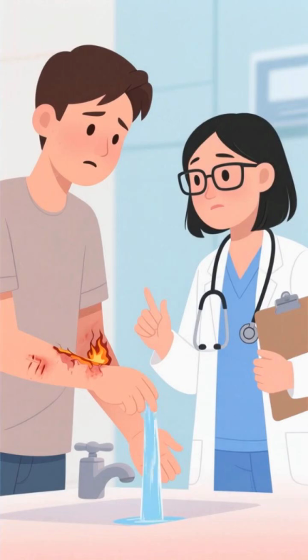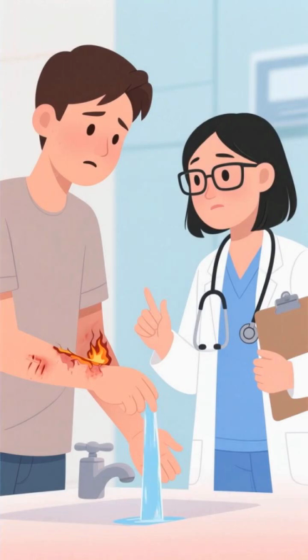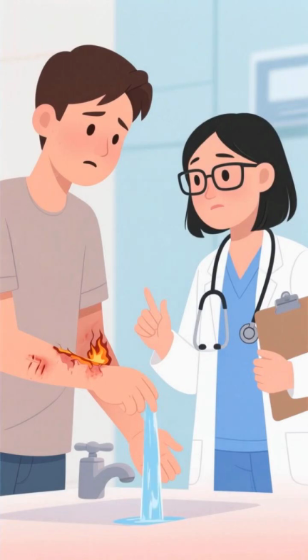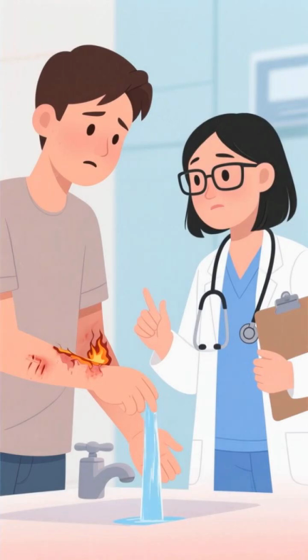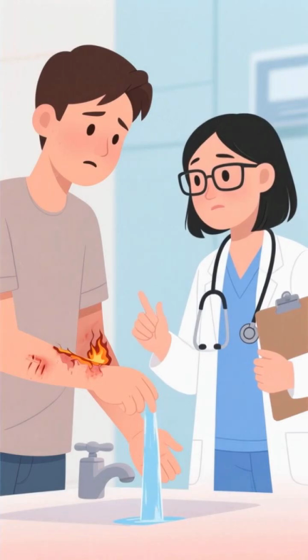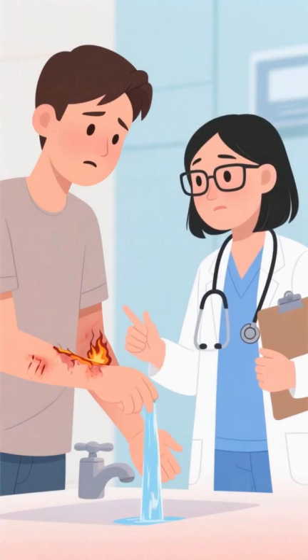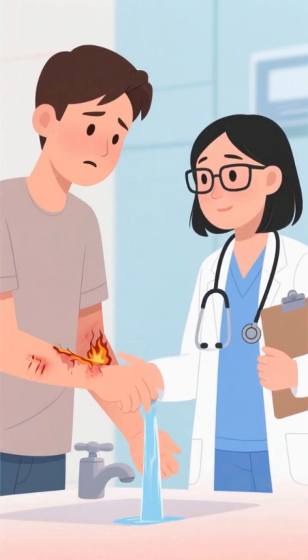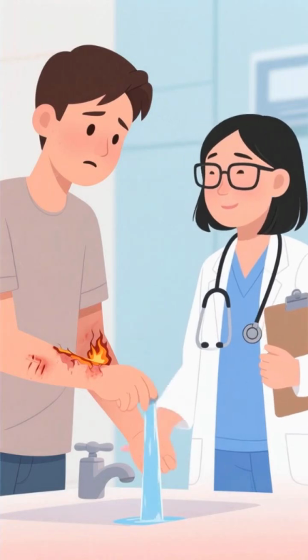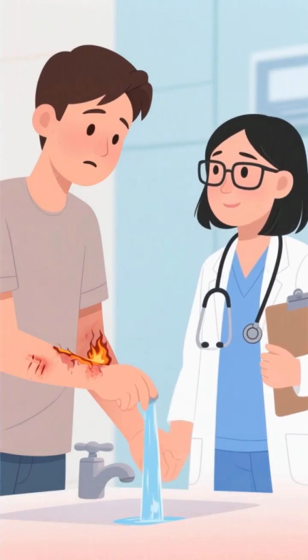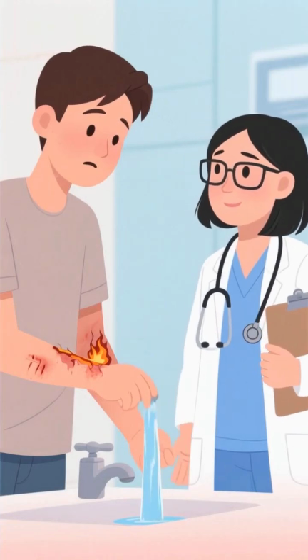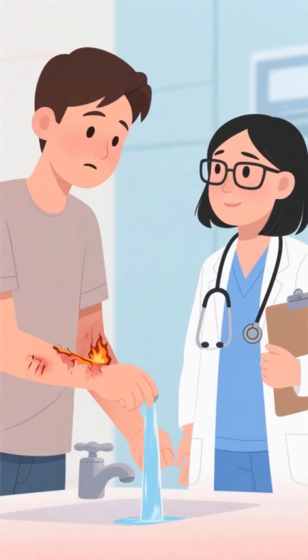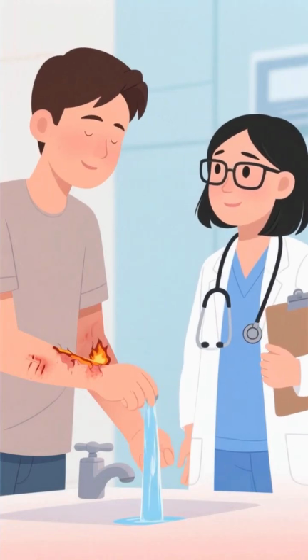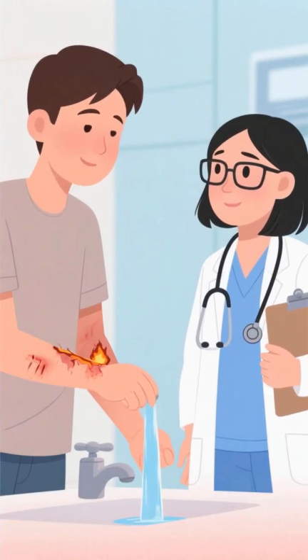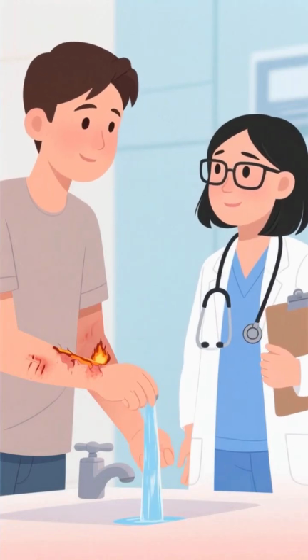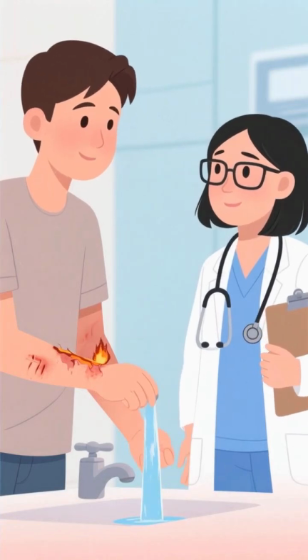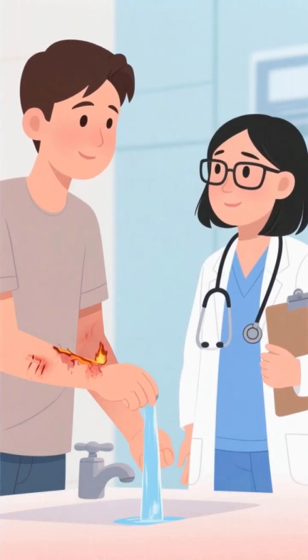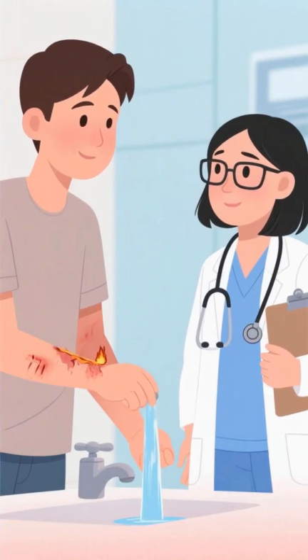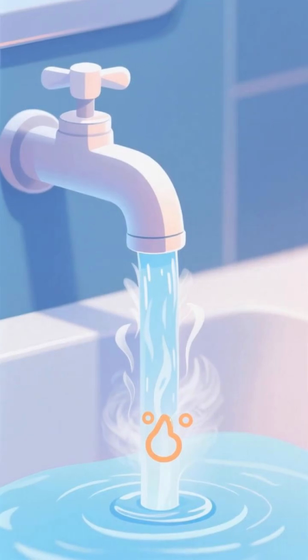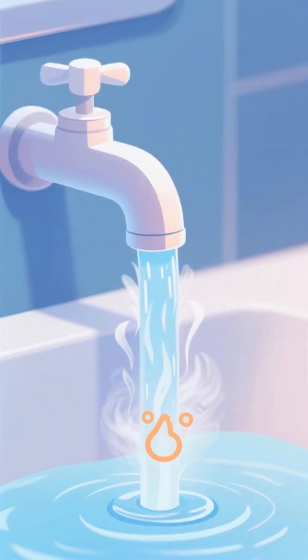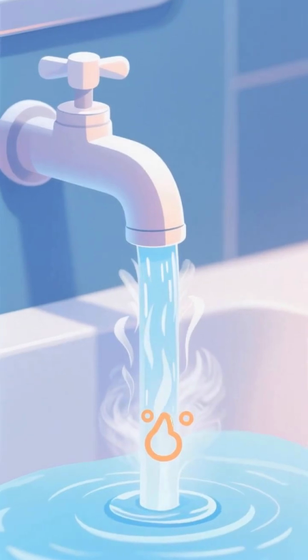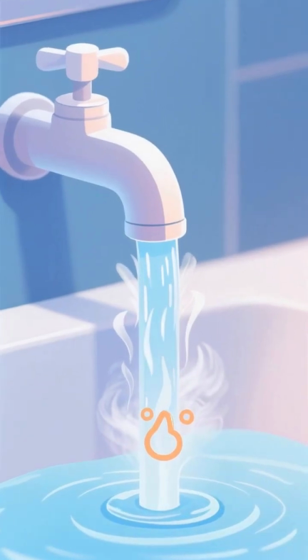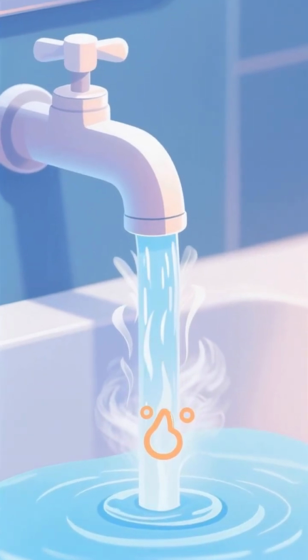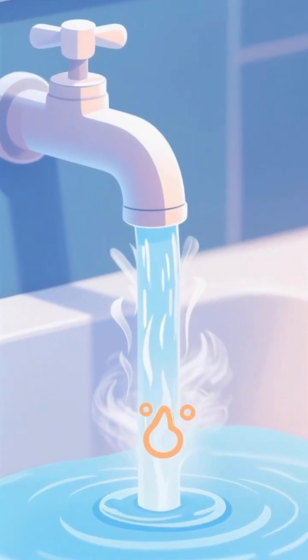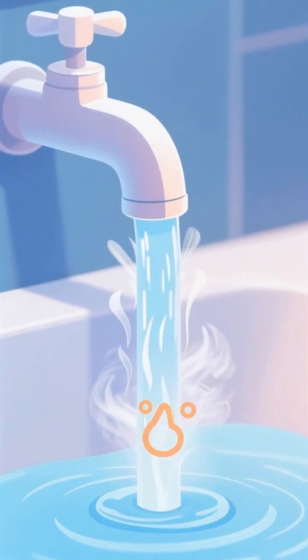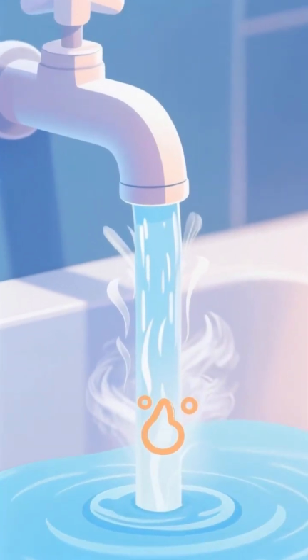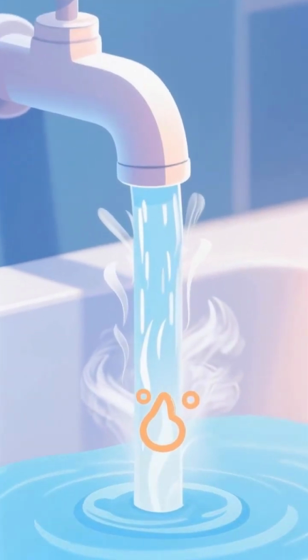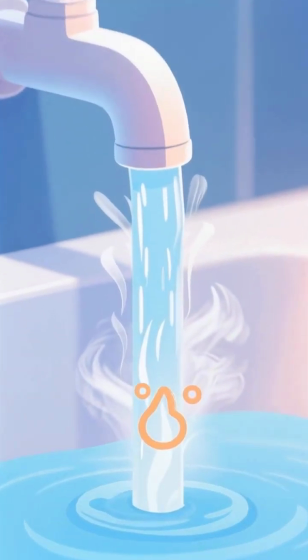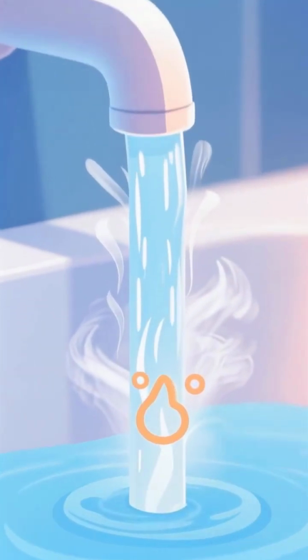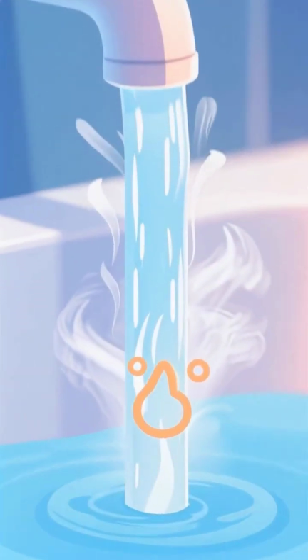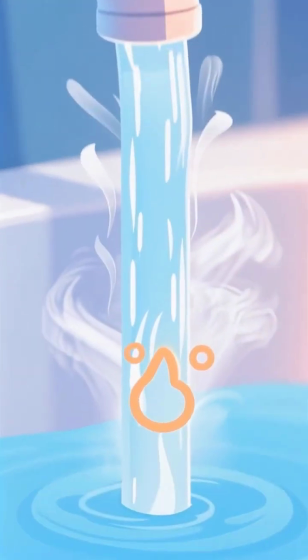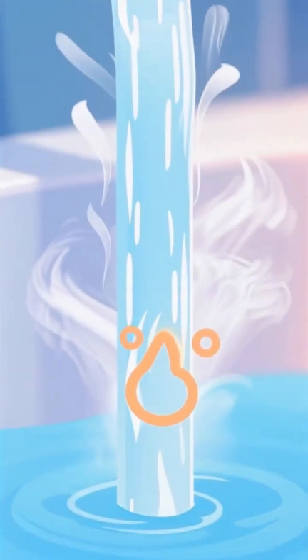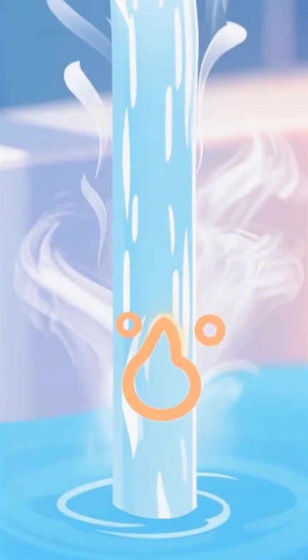For optimal healing, let cool tap water flow over the burn, keeping the temperature comfortable enough to hold your unburned hand under it.